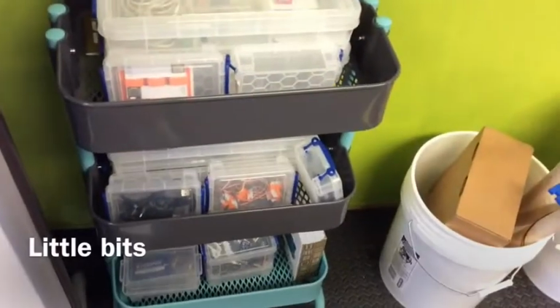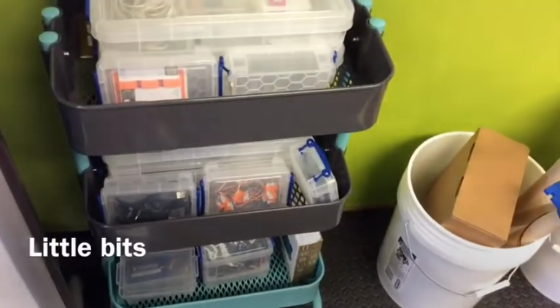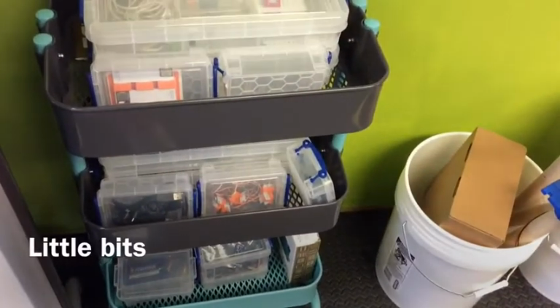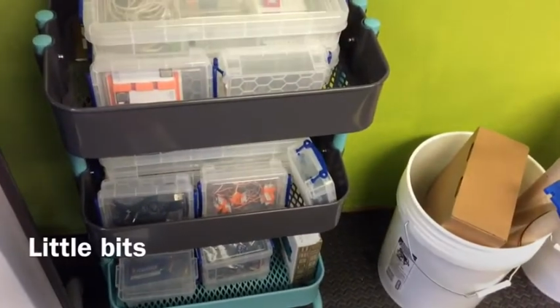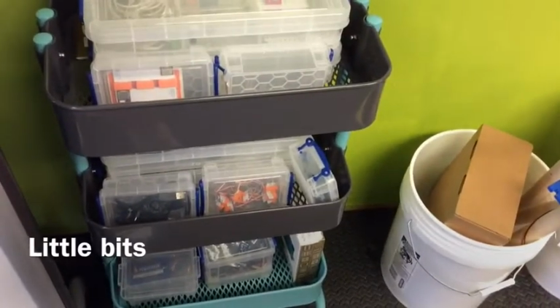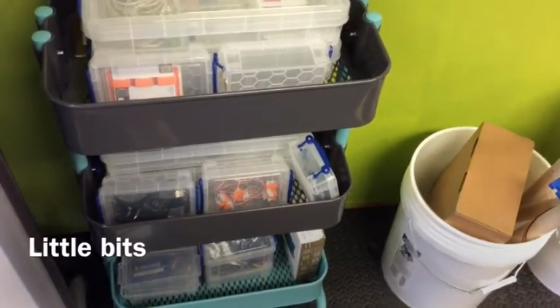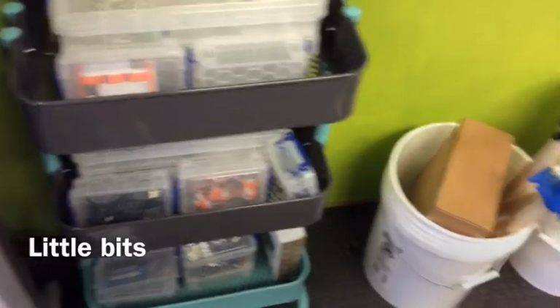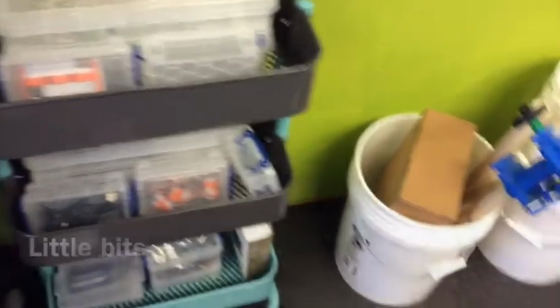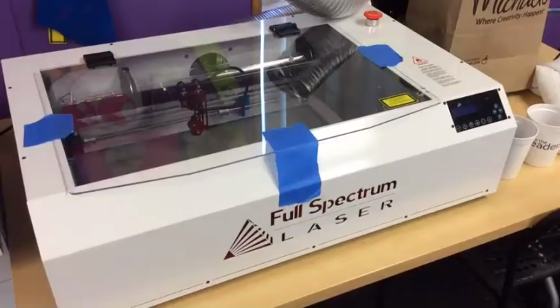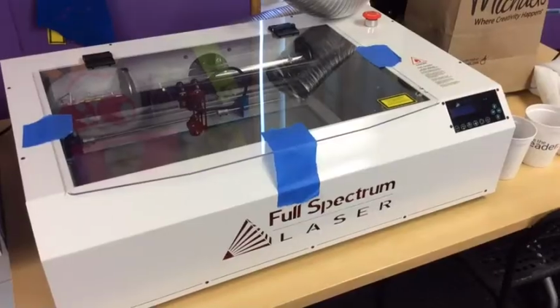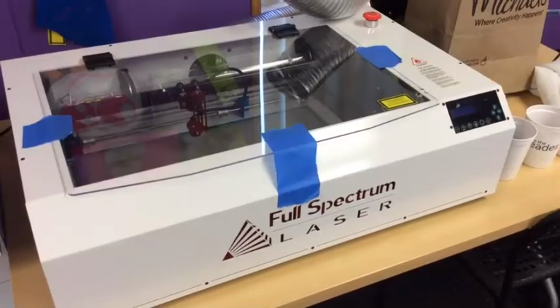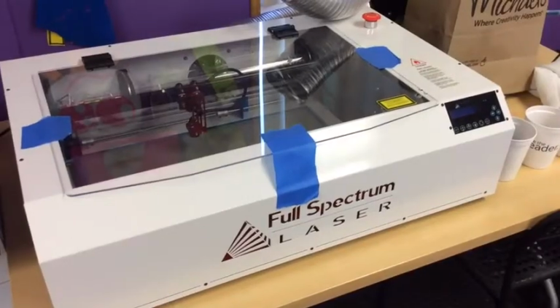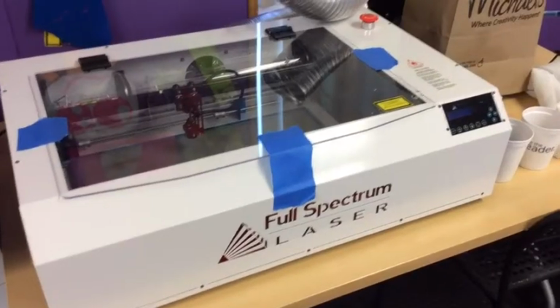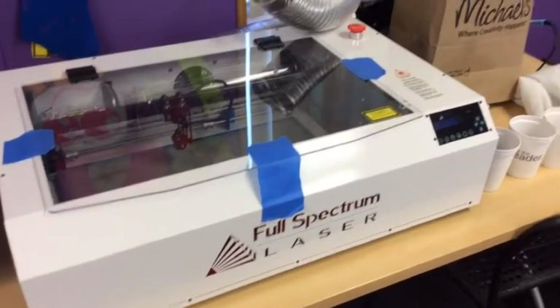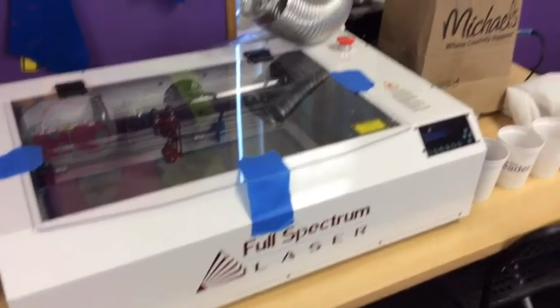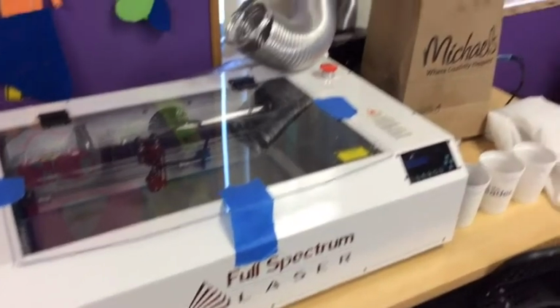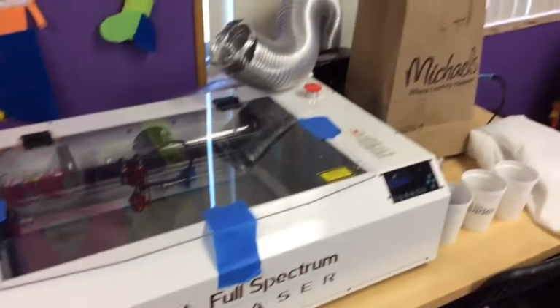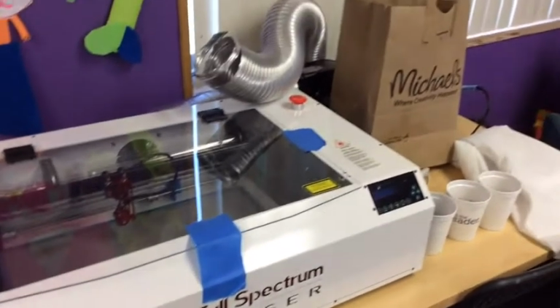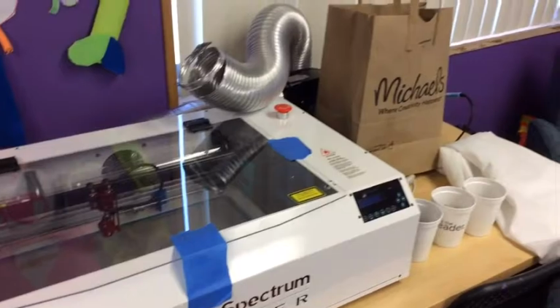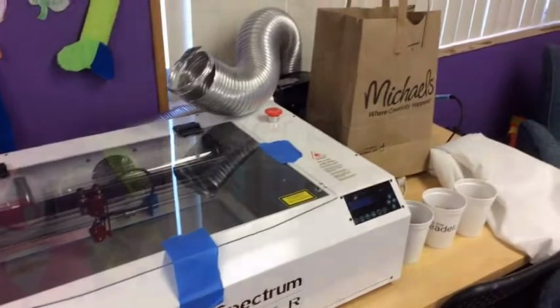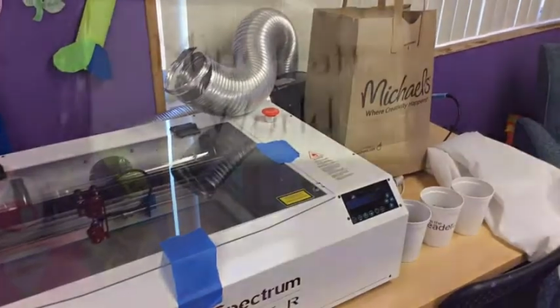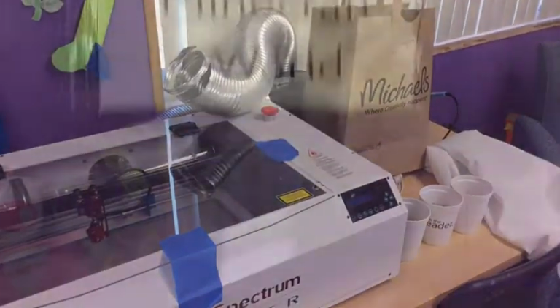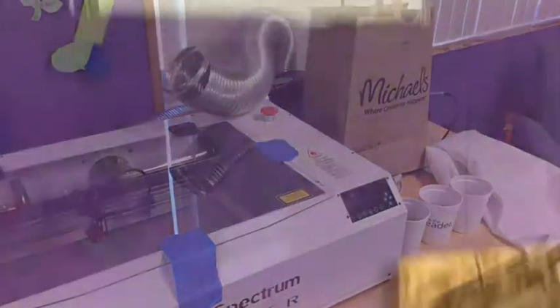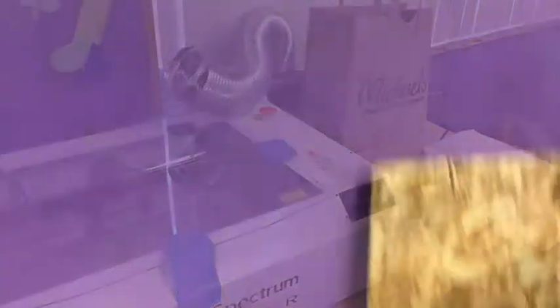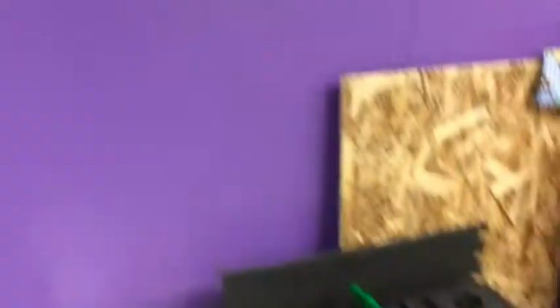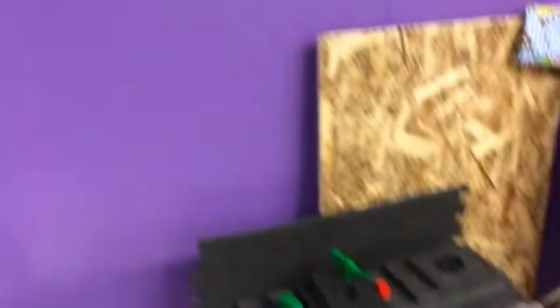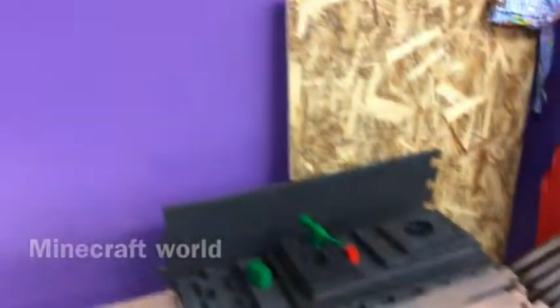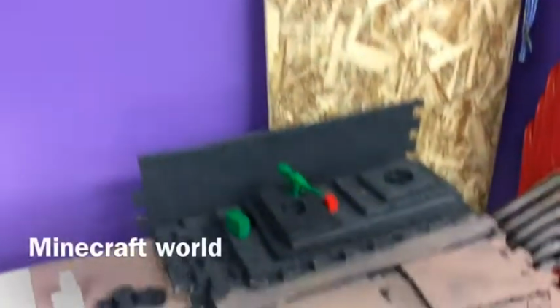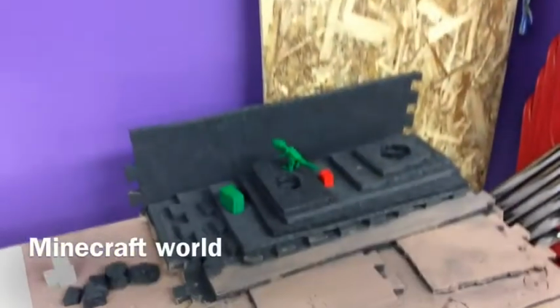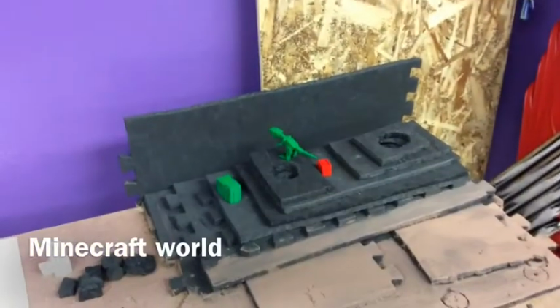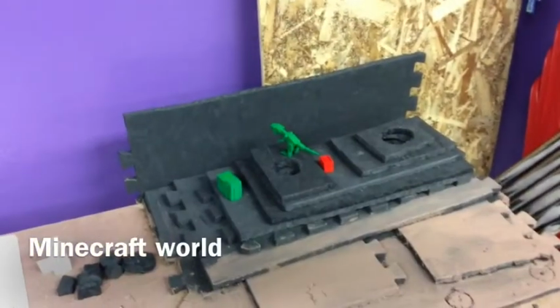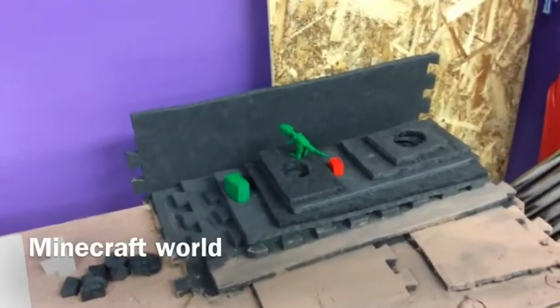They have little bit circuit kits for students to build with, and sometime in the future they'll be using that laser cutter.